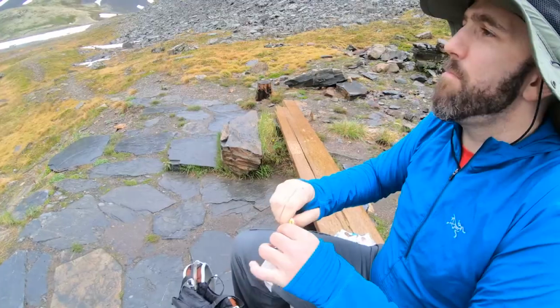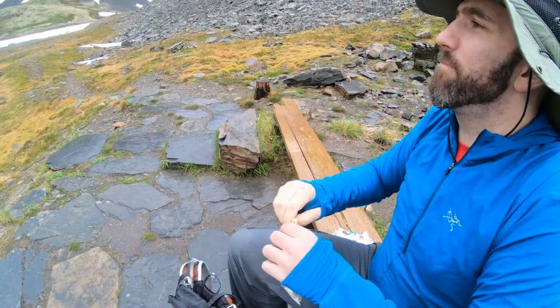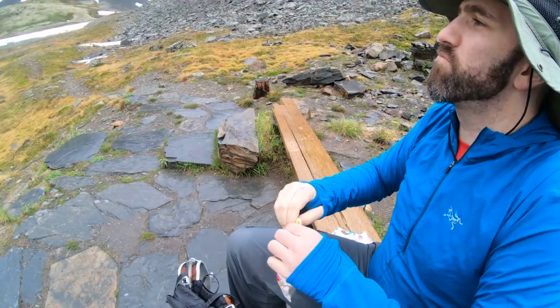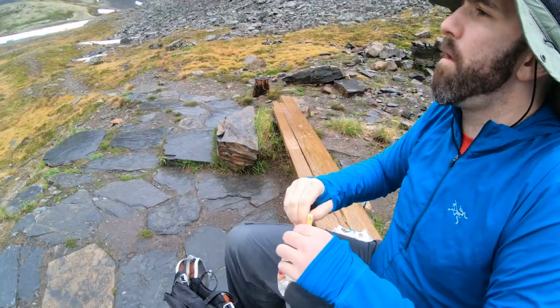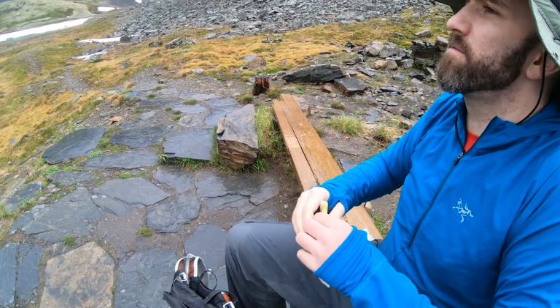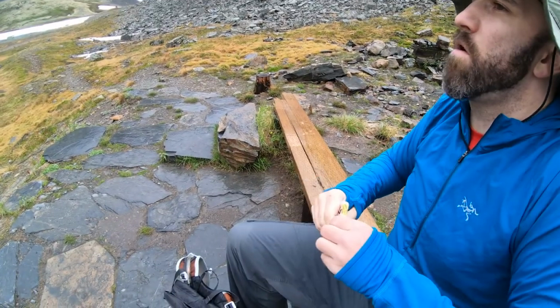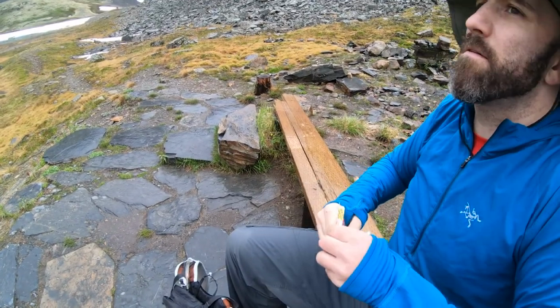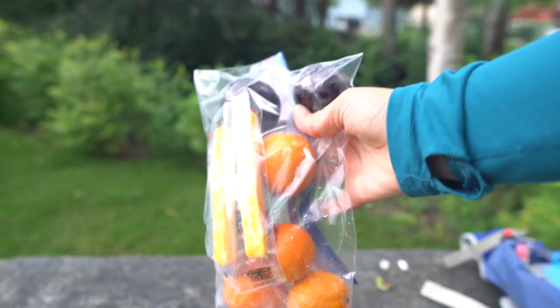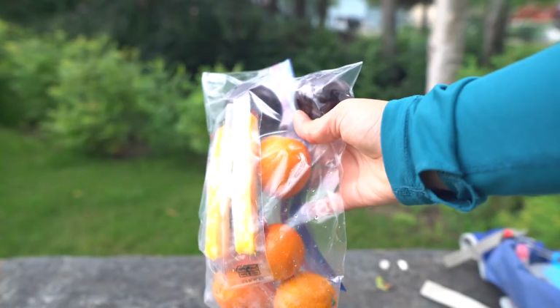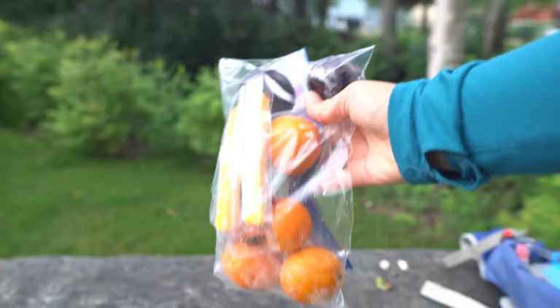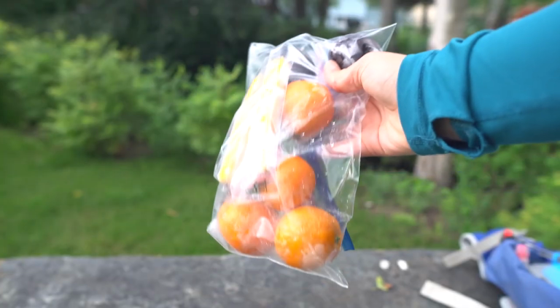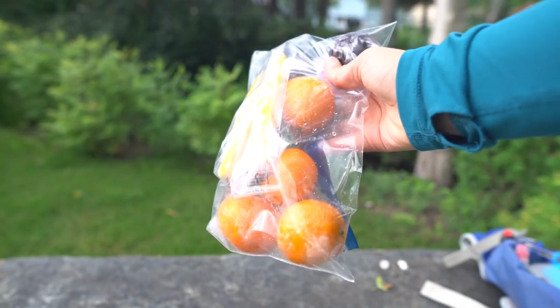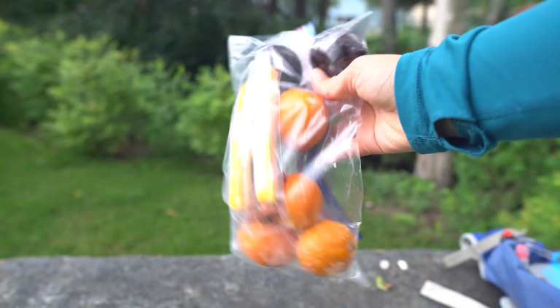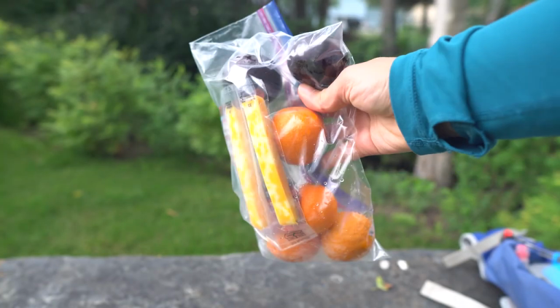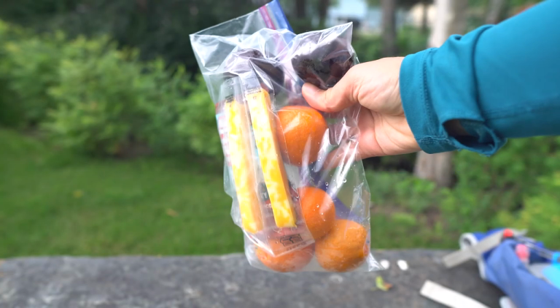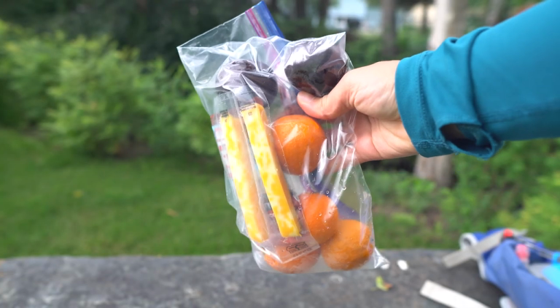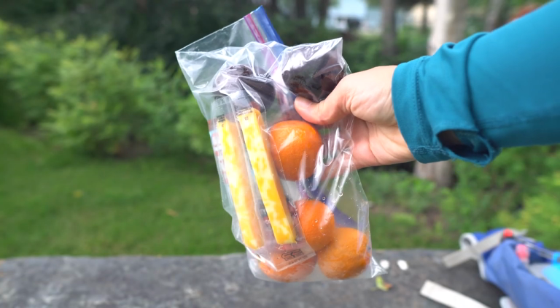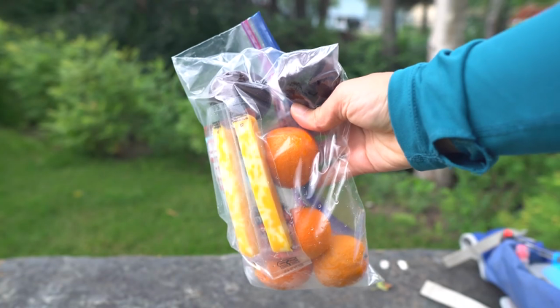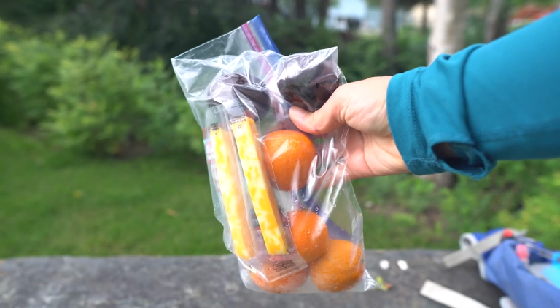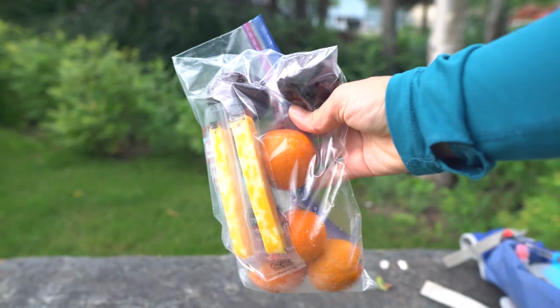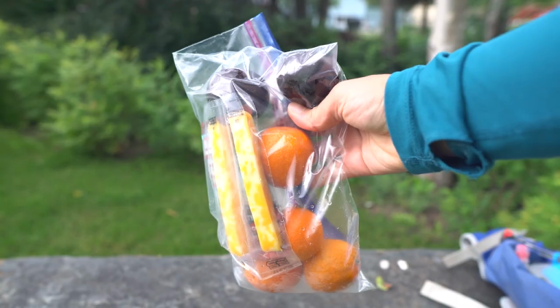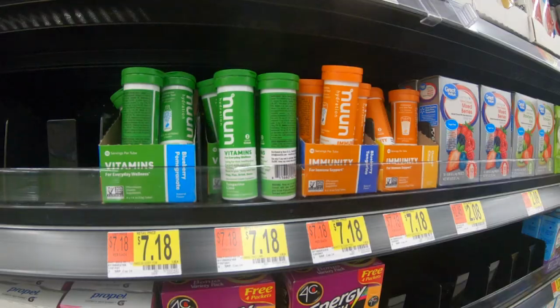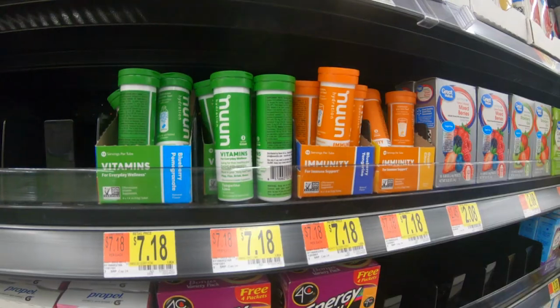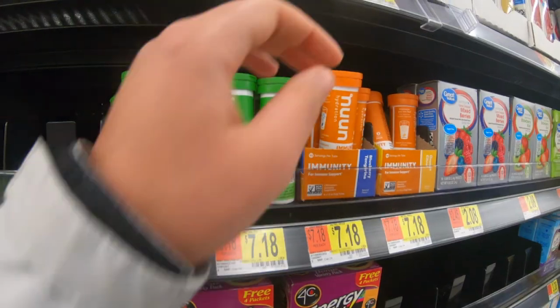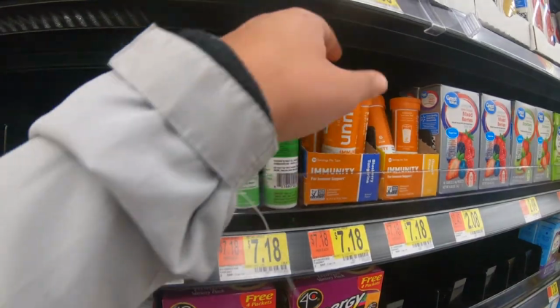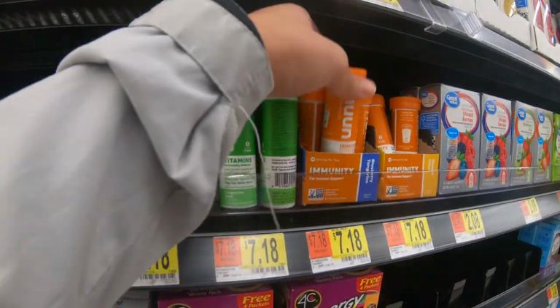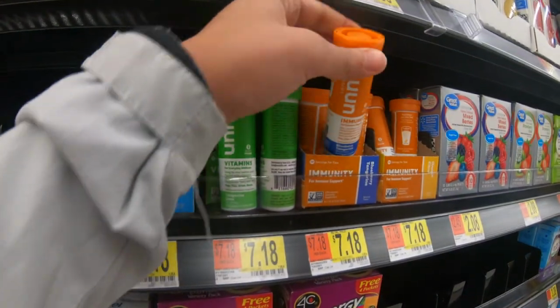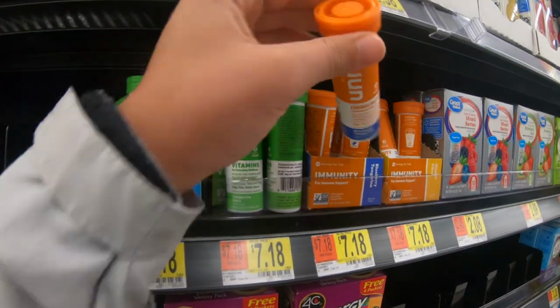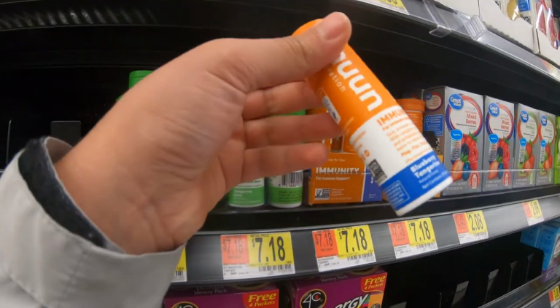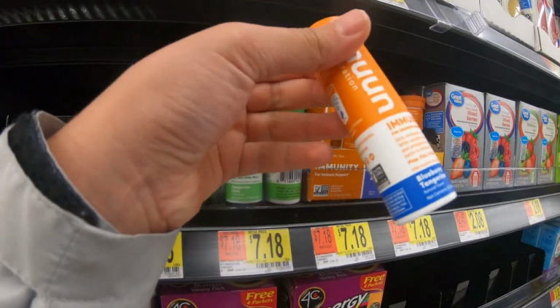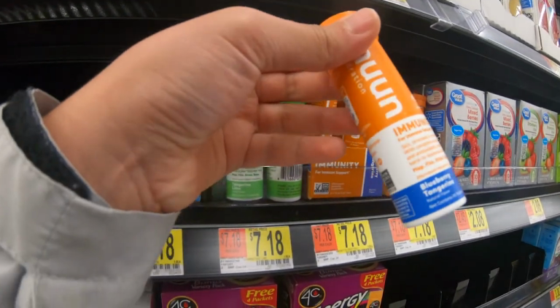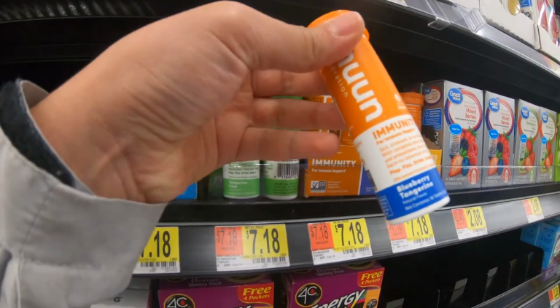For food, I usually pack something sweet, something salty, and Nuun tablets for the water in my Nalgene bottle.